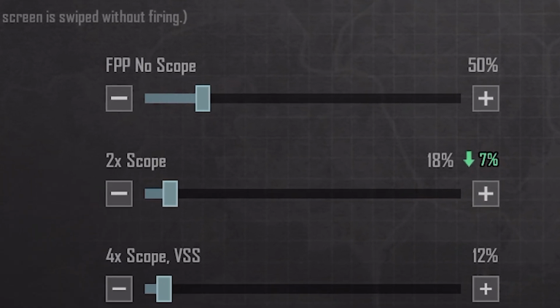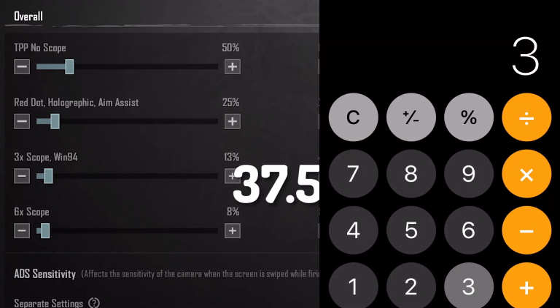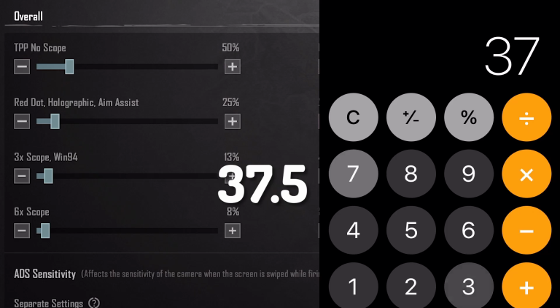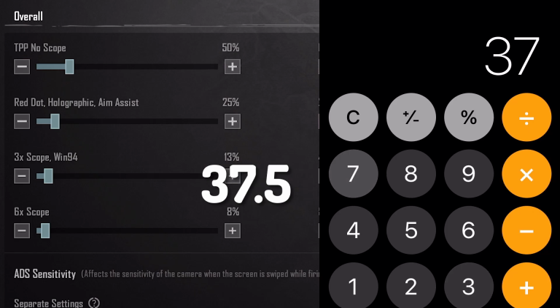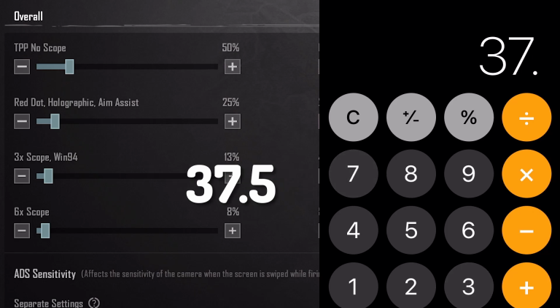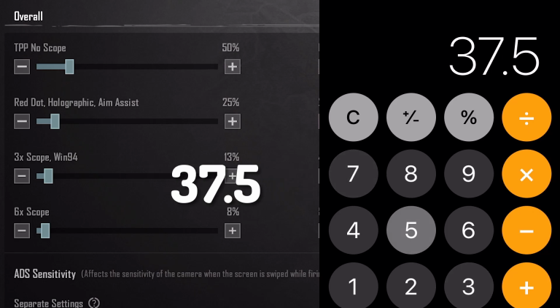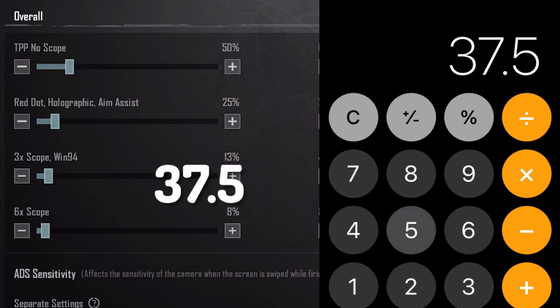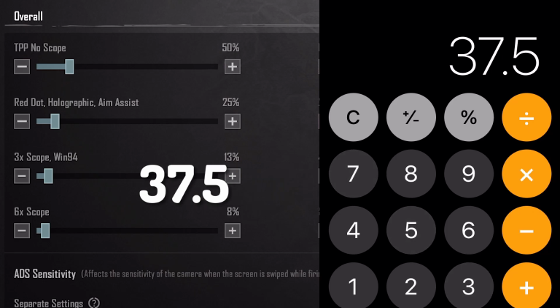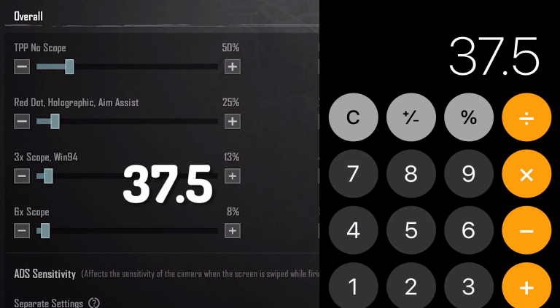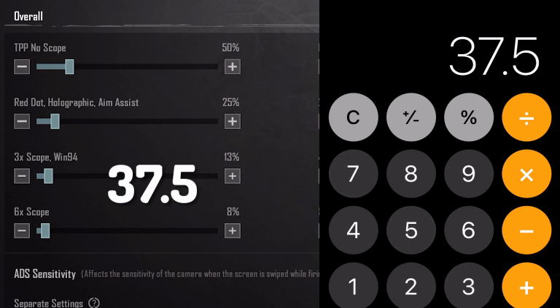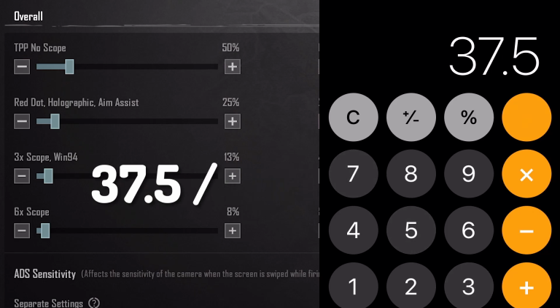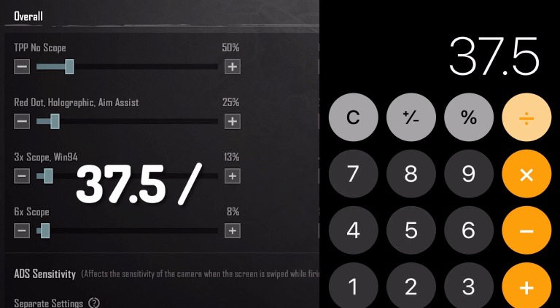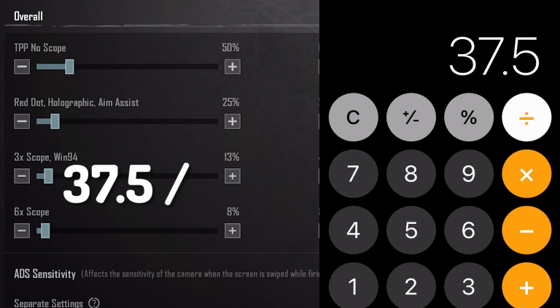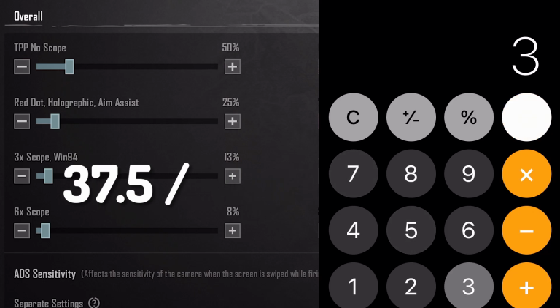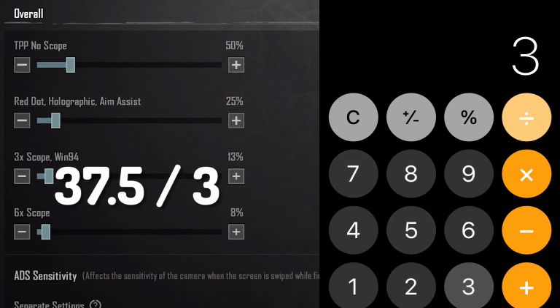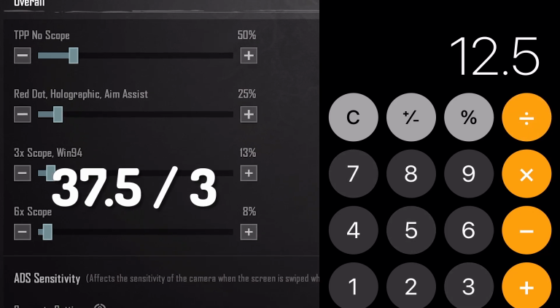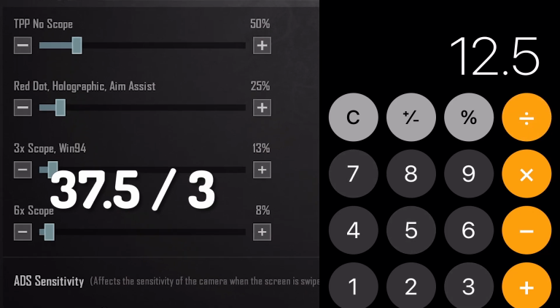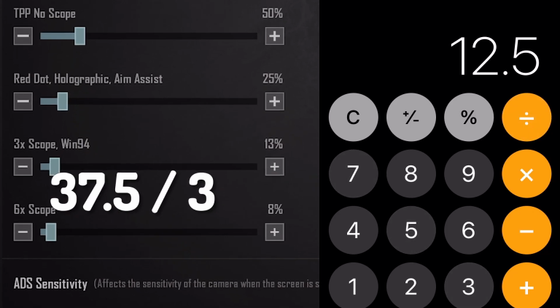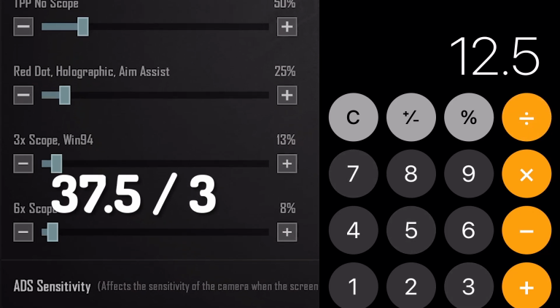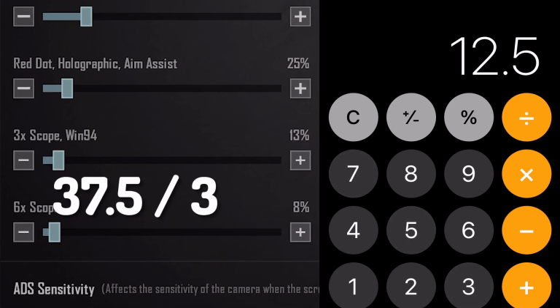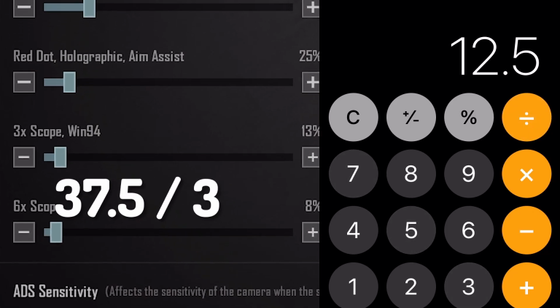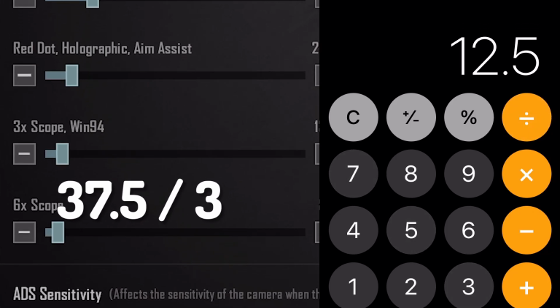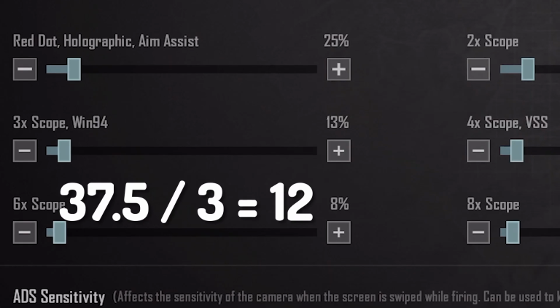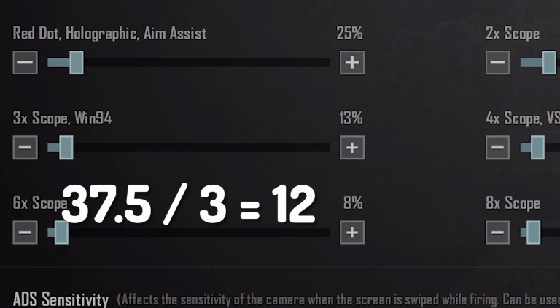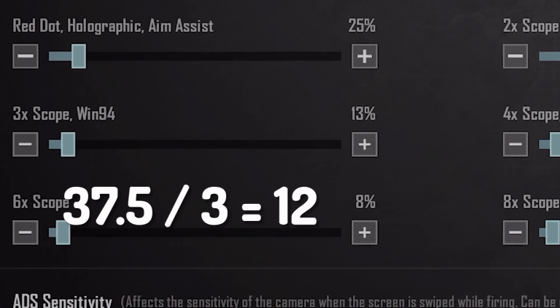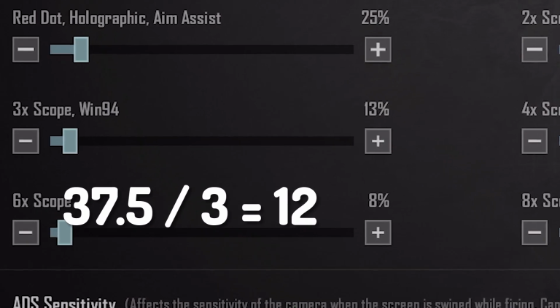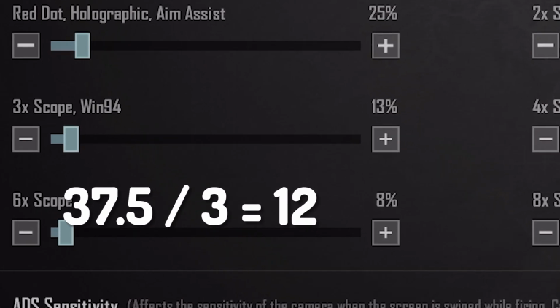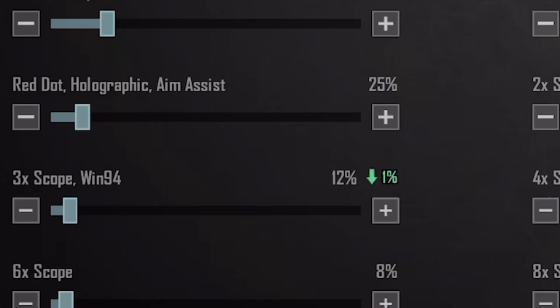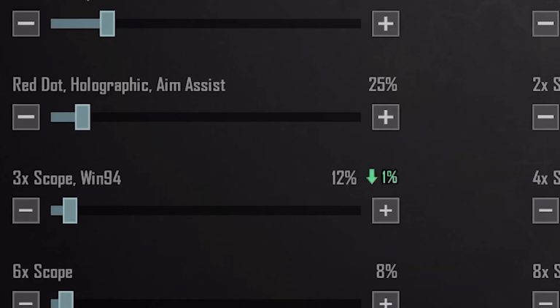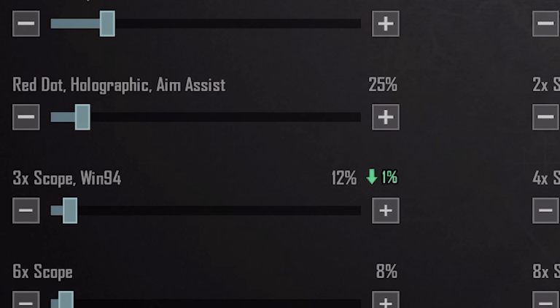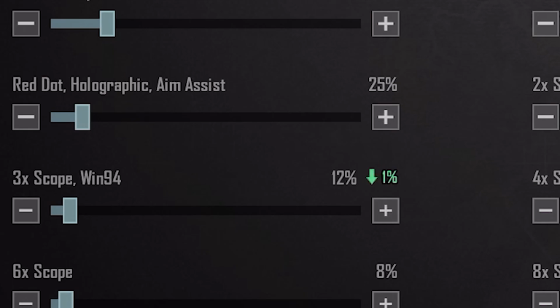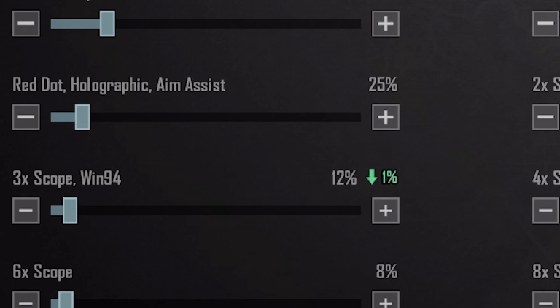Now for the 3x scope, divide the base number by 3 and adjust the number into your 3x scope sensitivity.